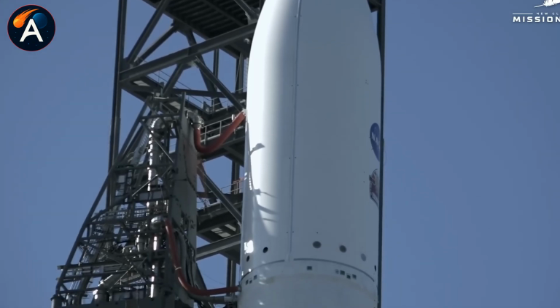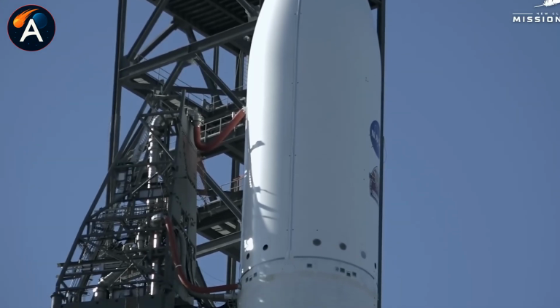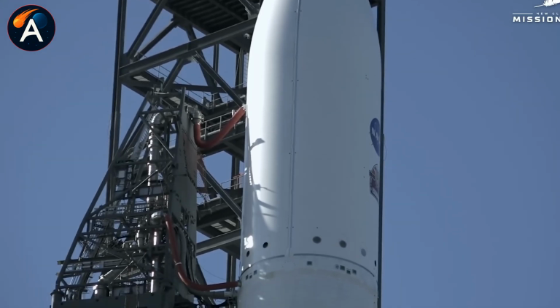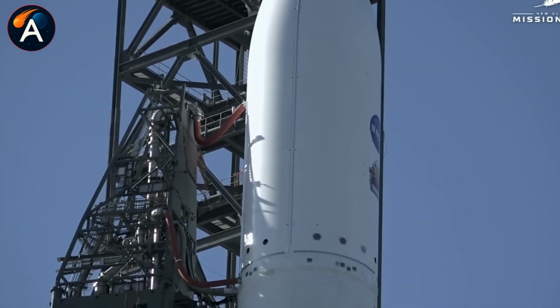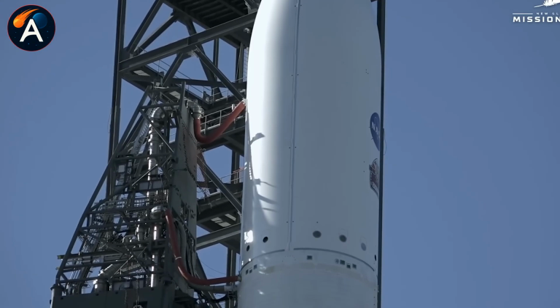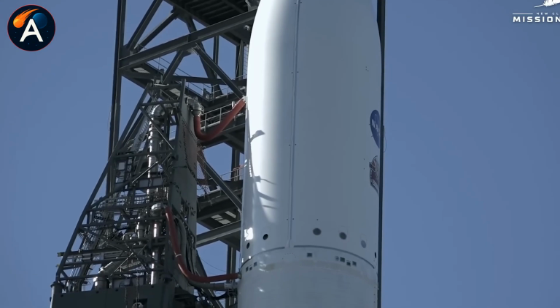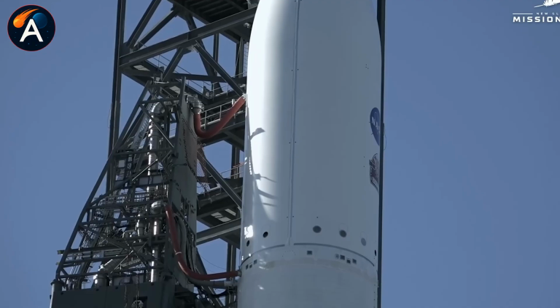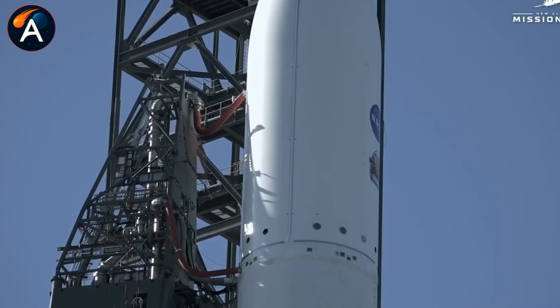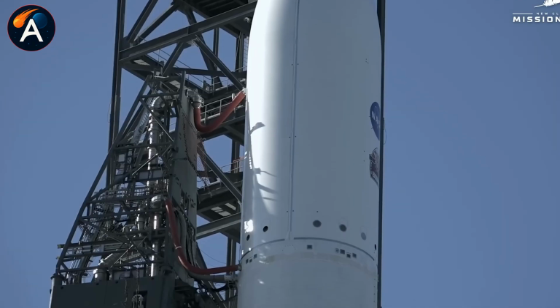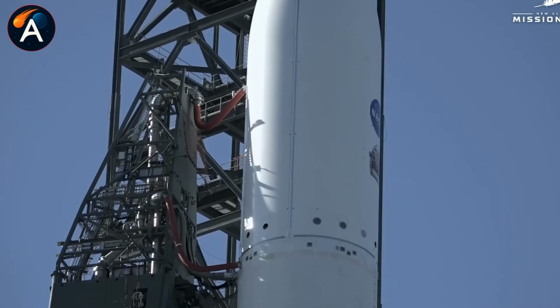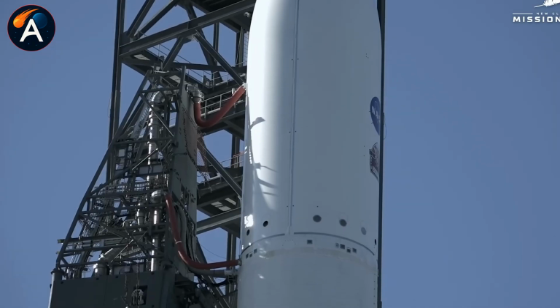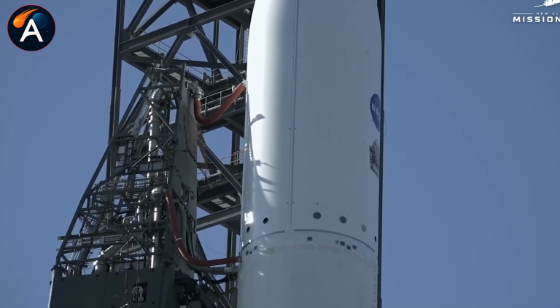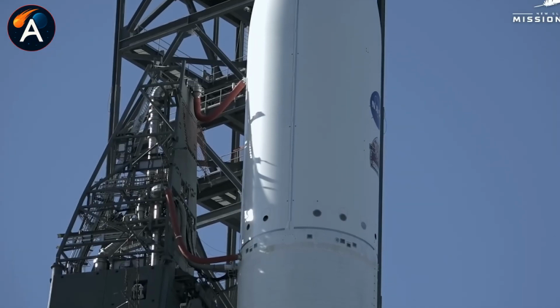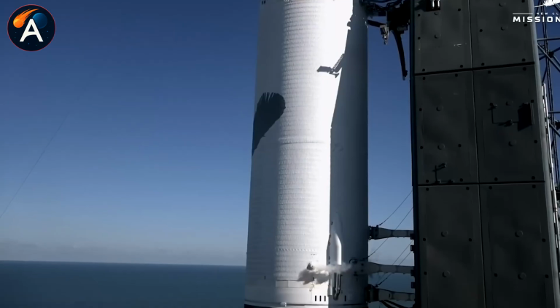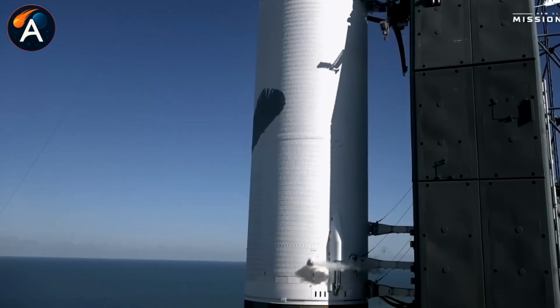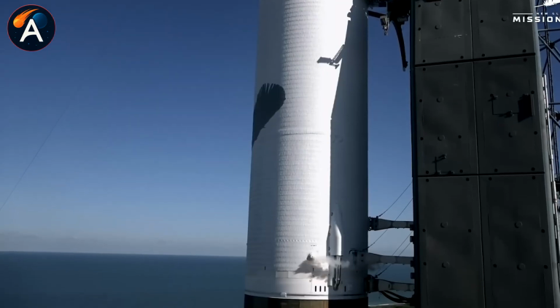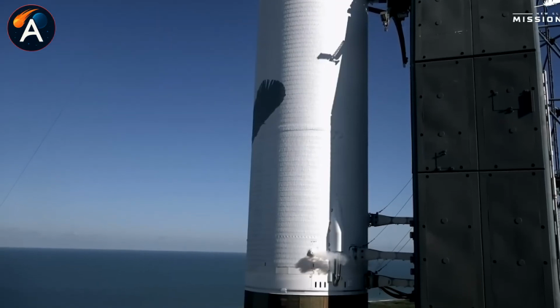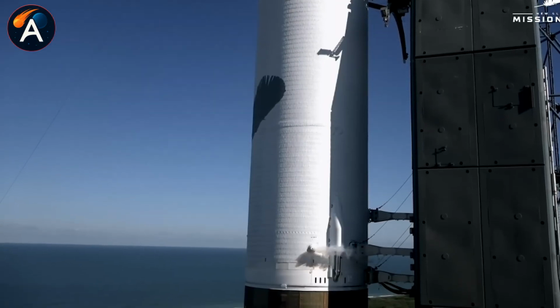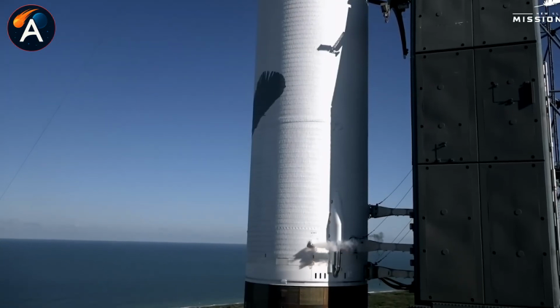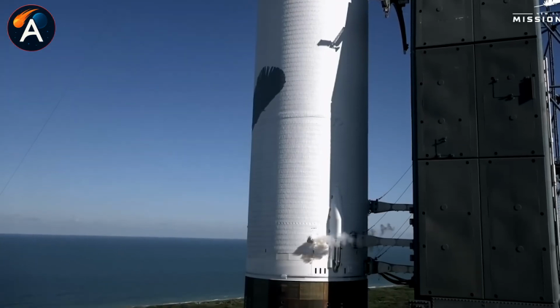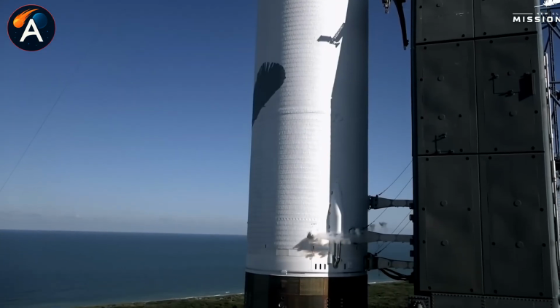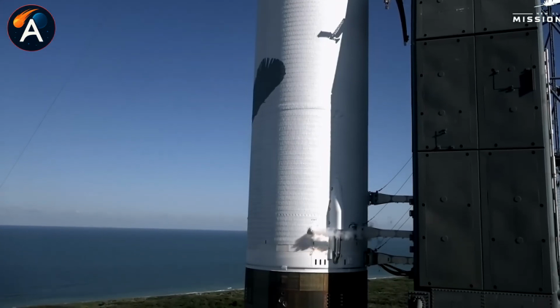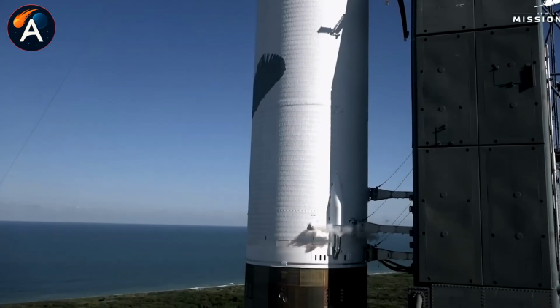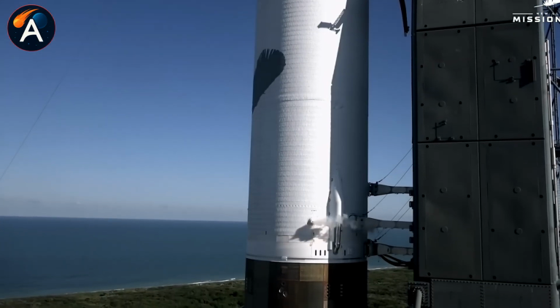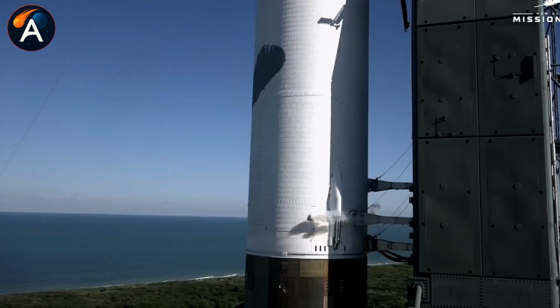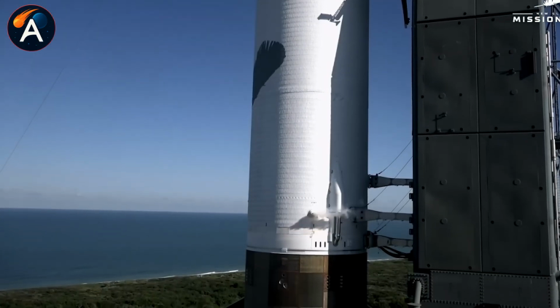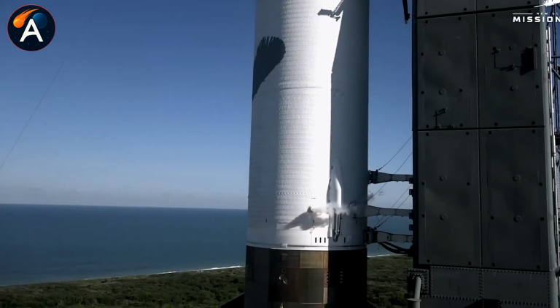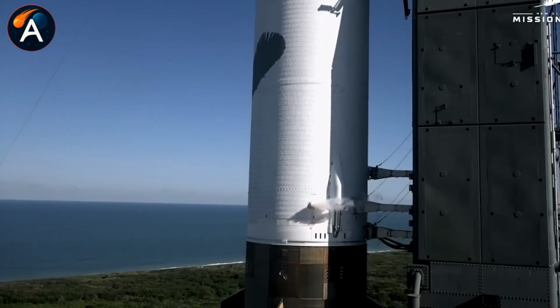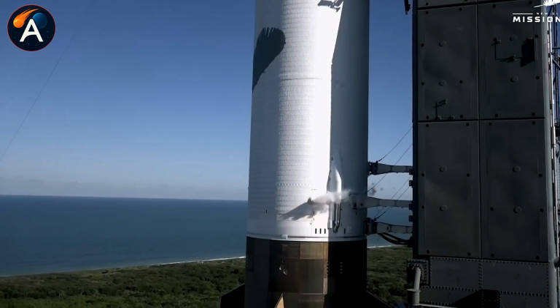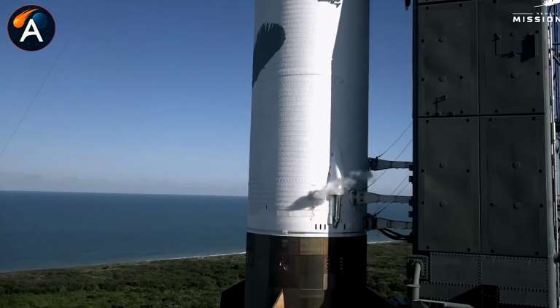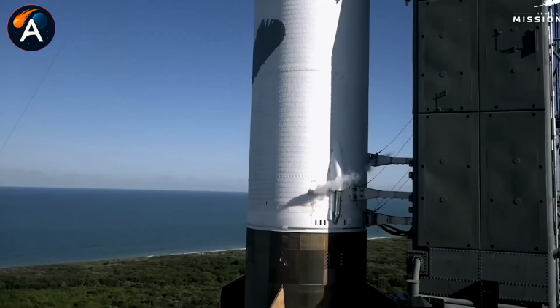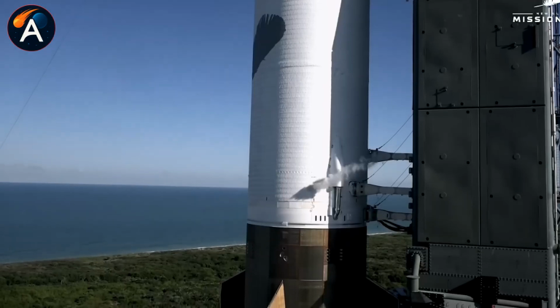Launch timeline? Late 2026 or early 2027, specifically aimed at lunar missions.